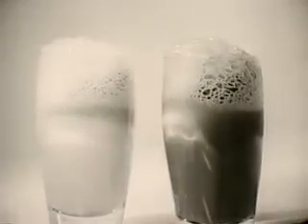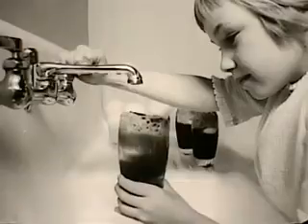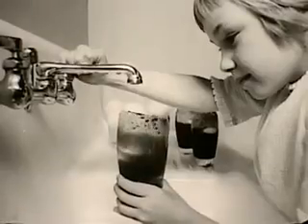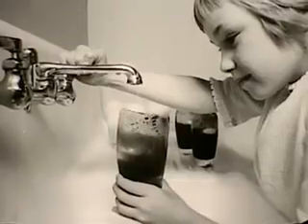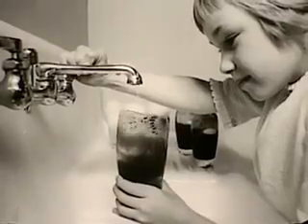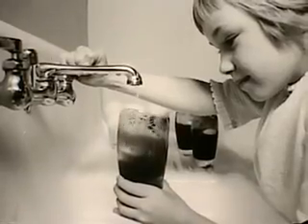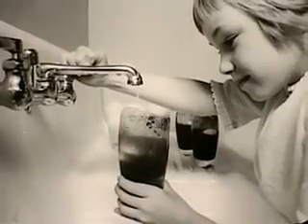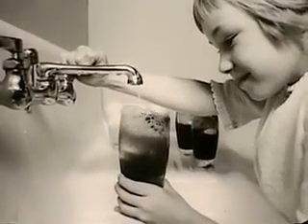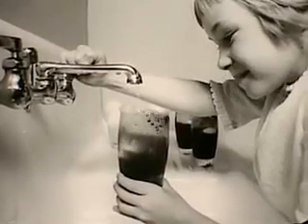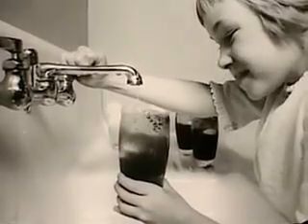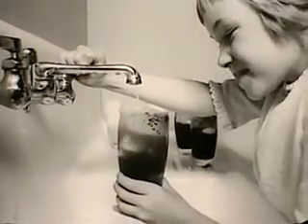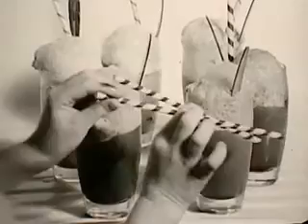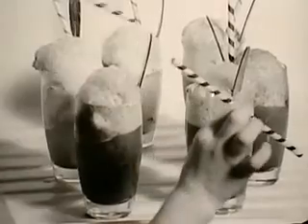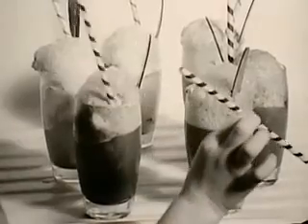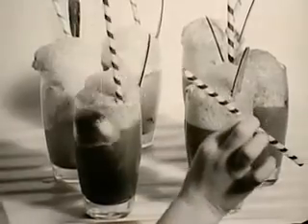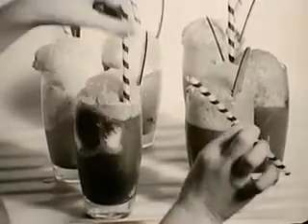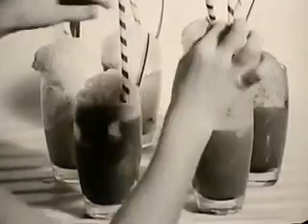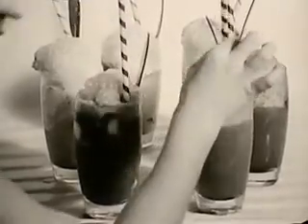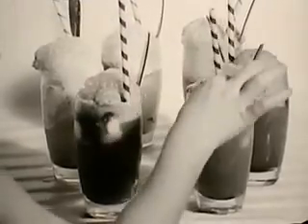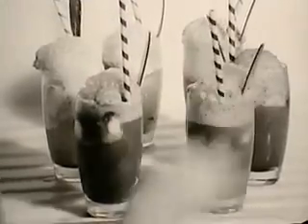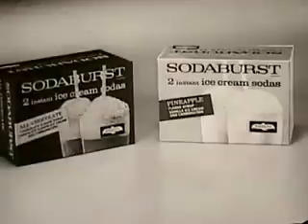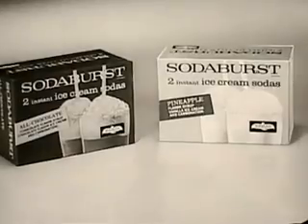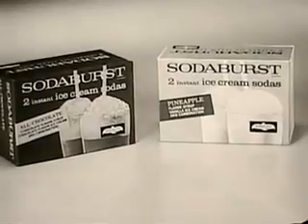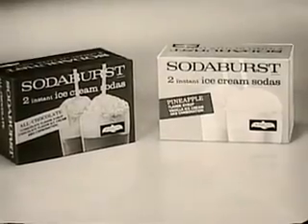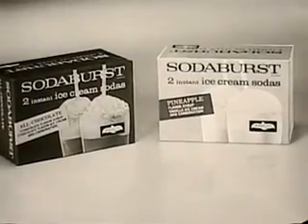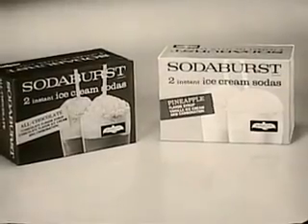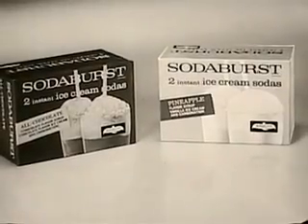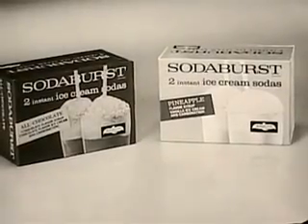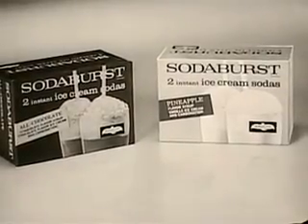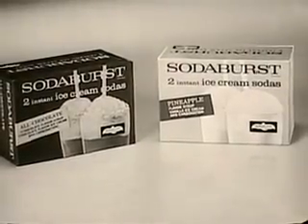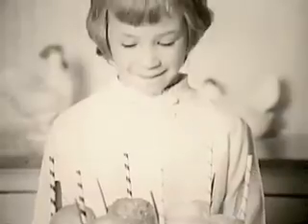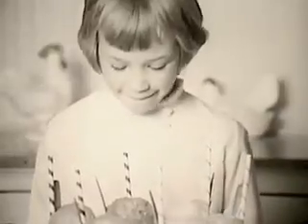Soda Burst is in the ice cream freezer at your store. Your choice of flavors: black and white, all chocolate, strawberry, and pineapple.